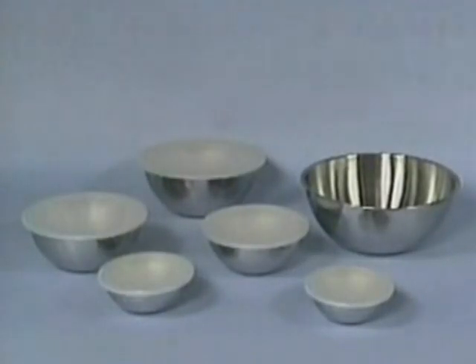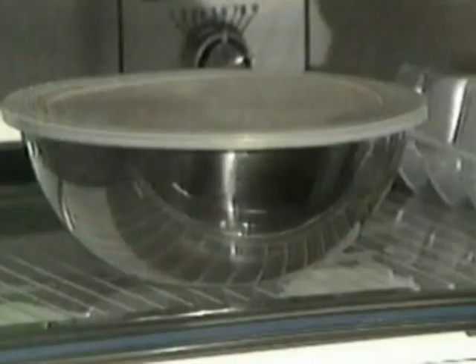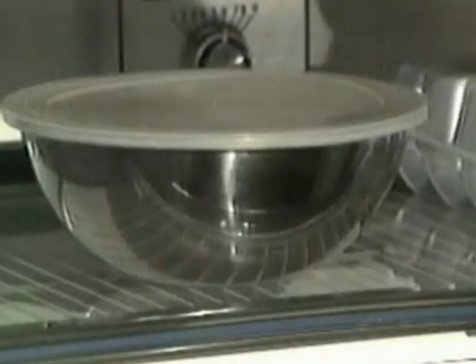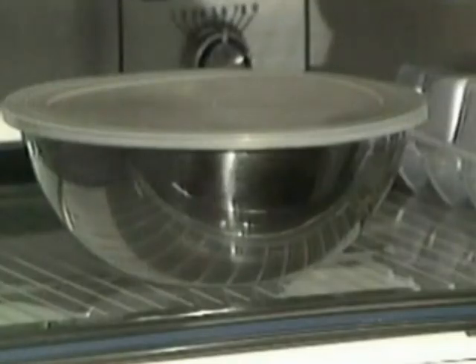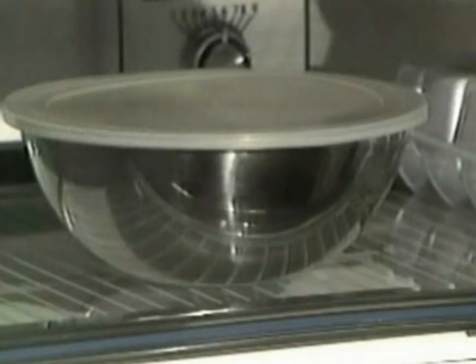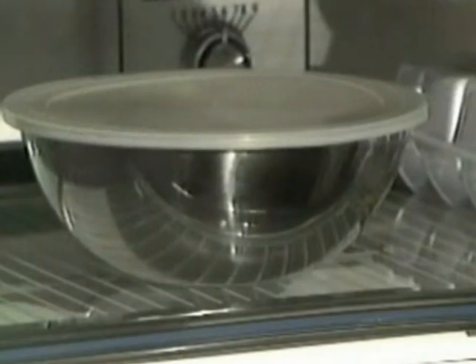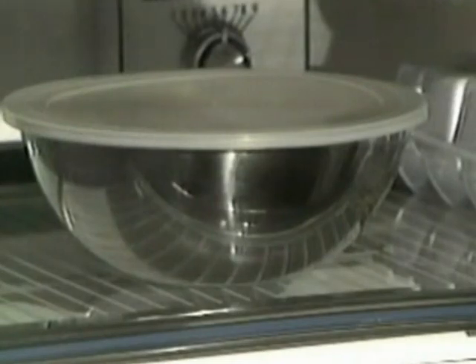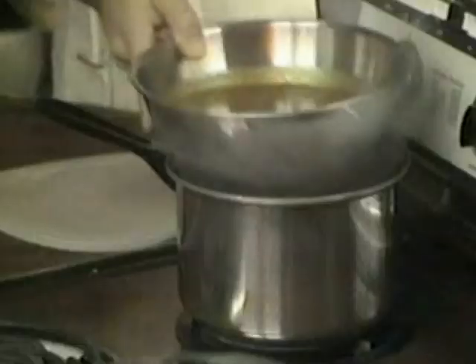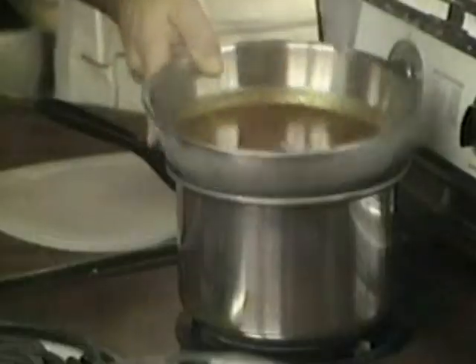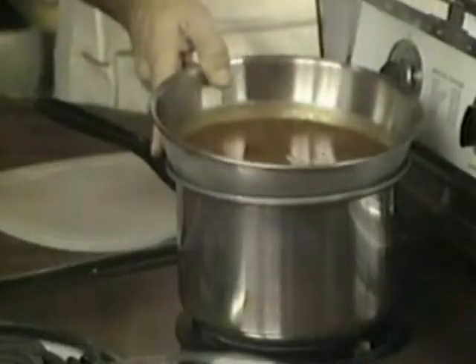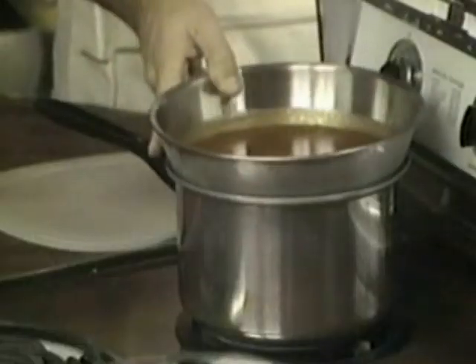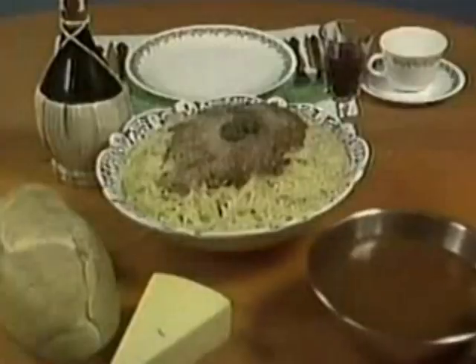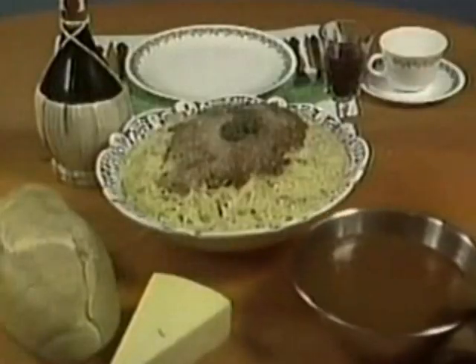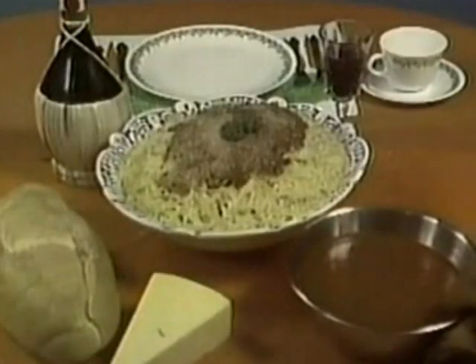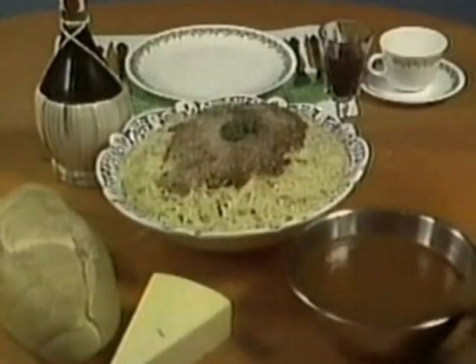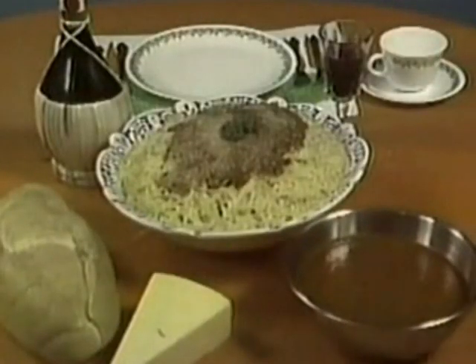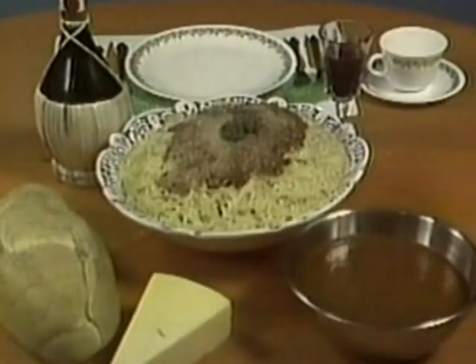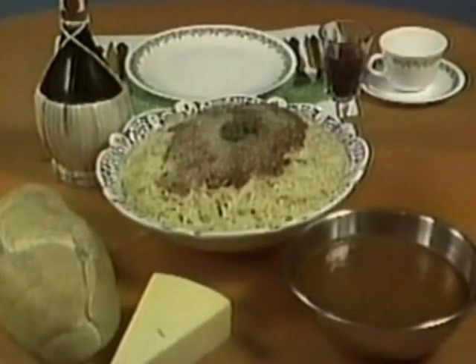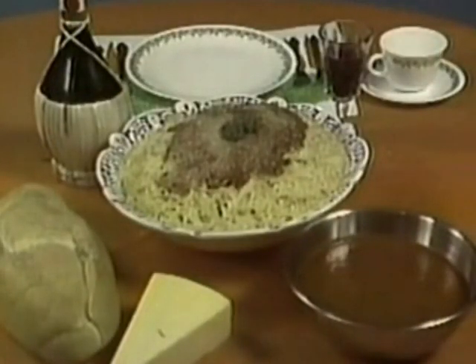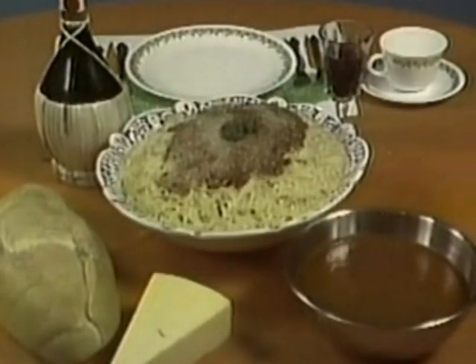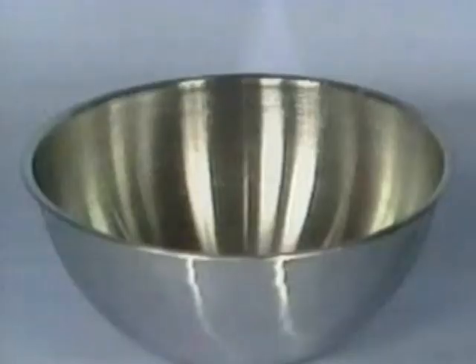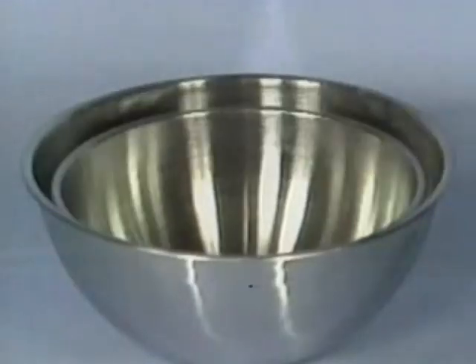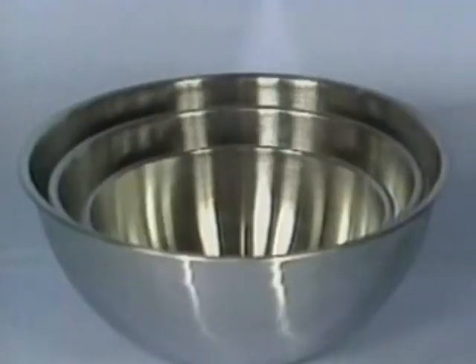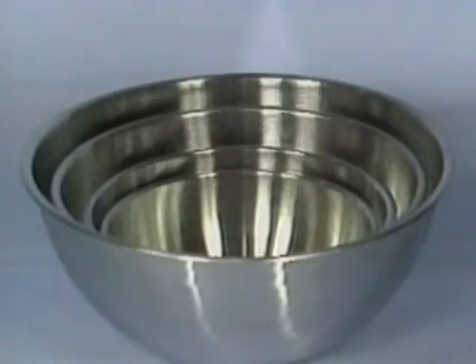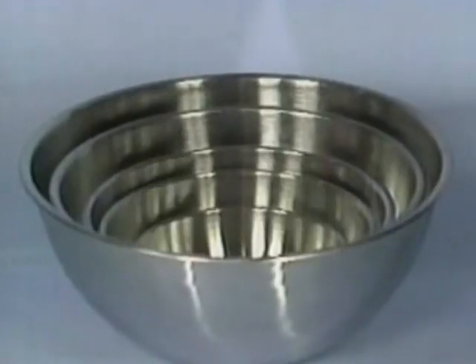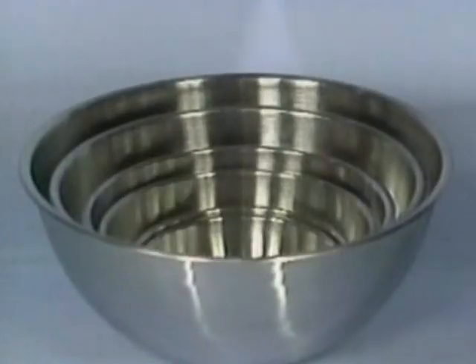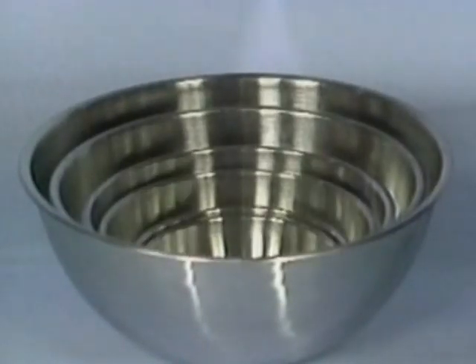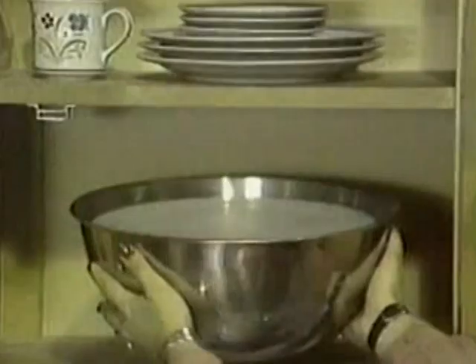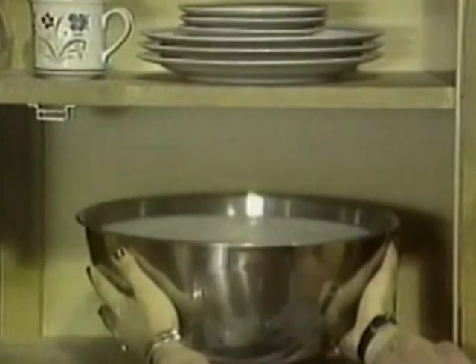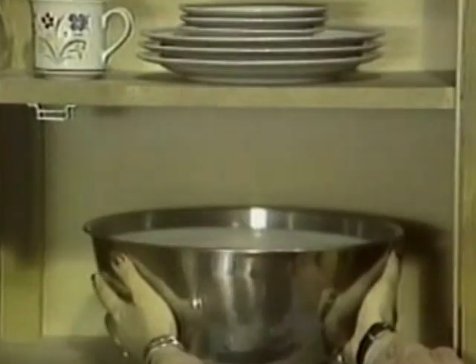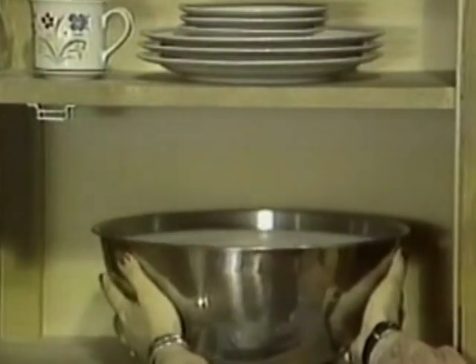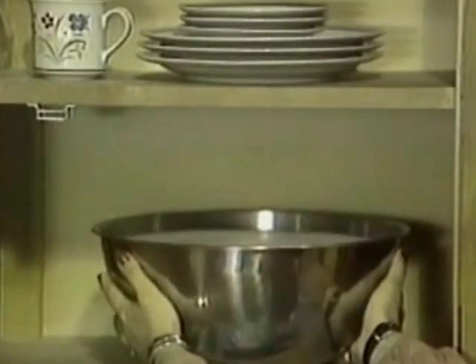Covers. They let you store, heat, and serve all in the same bowl. And they stack neatly away, covers and all.